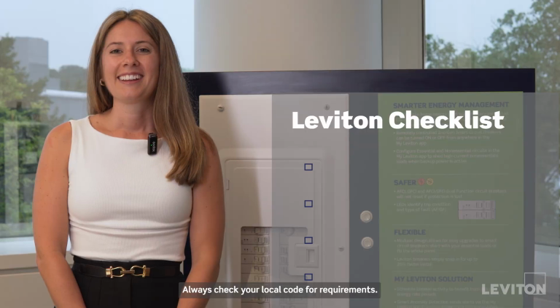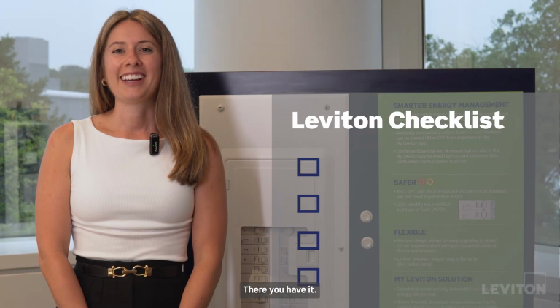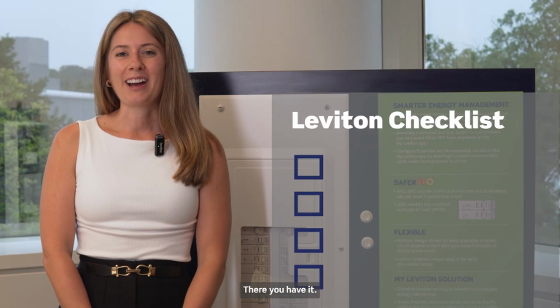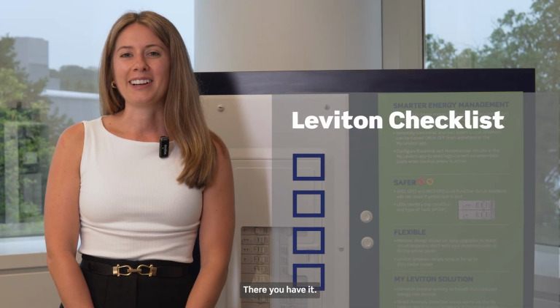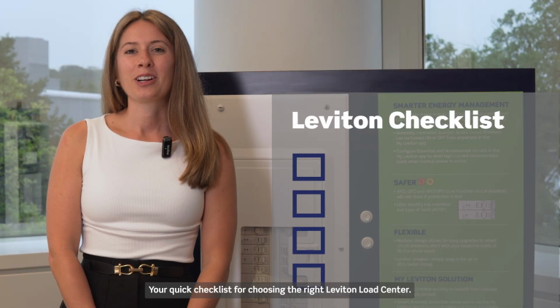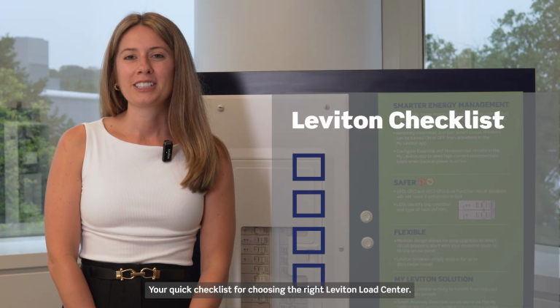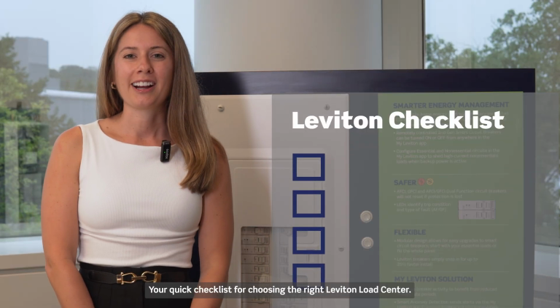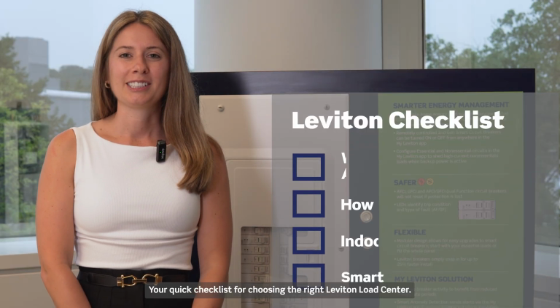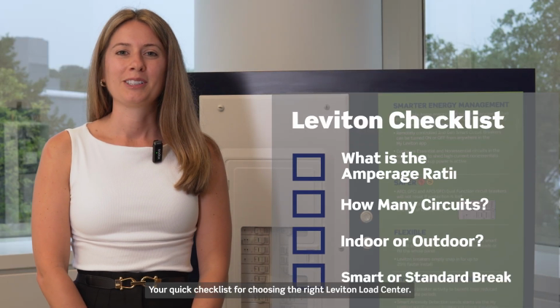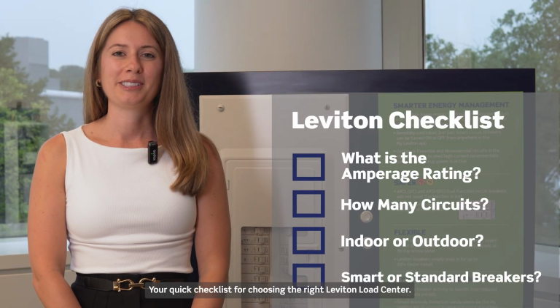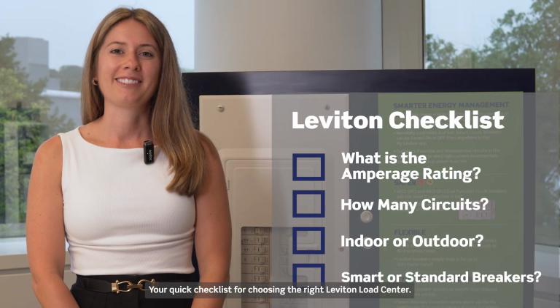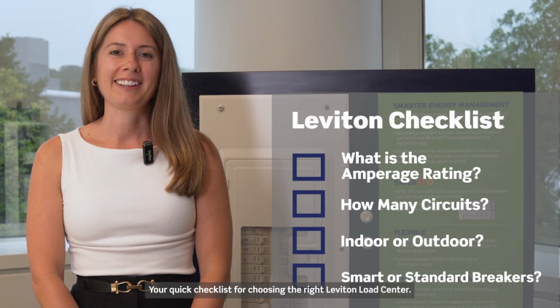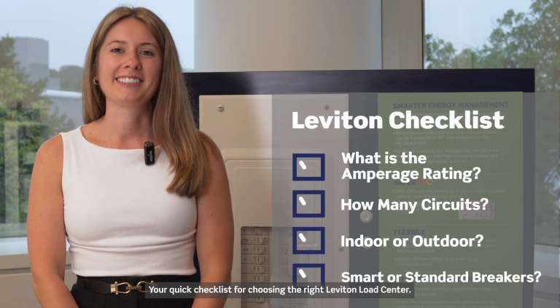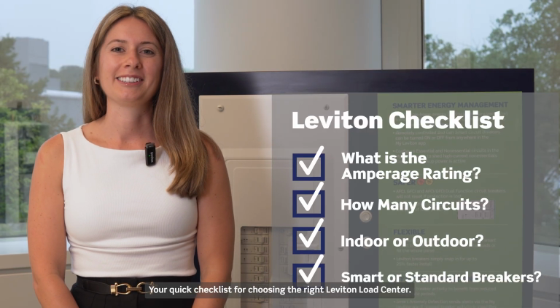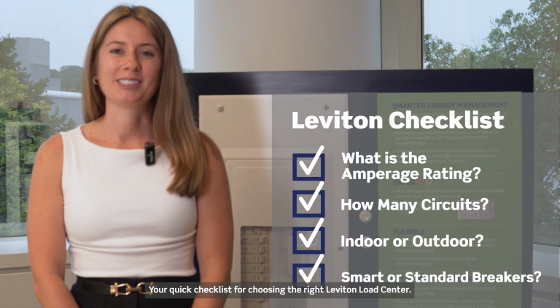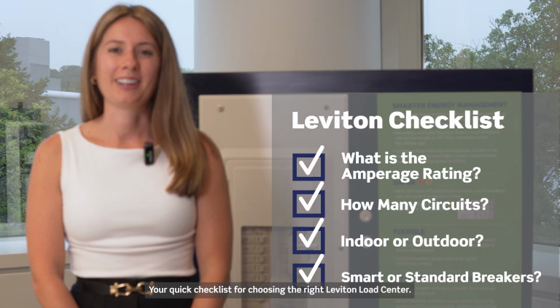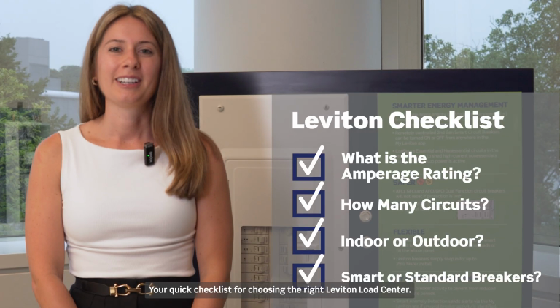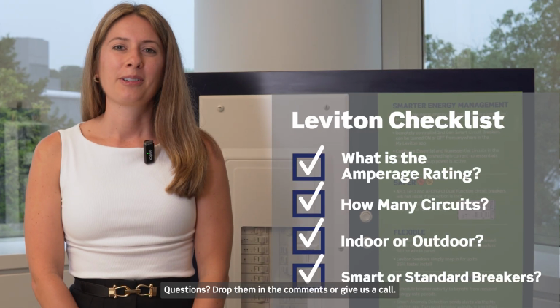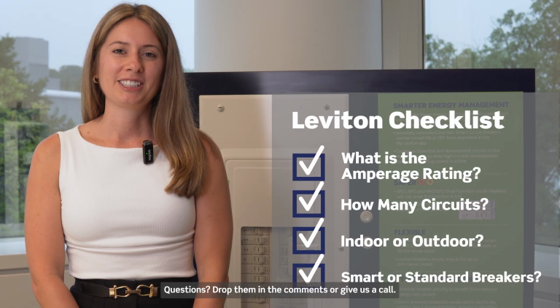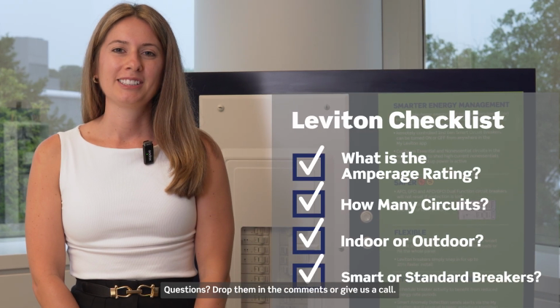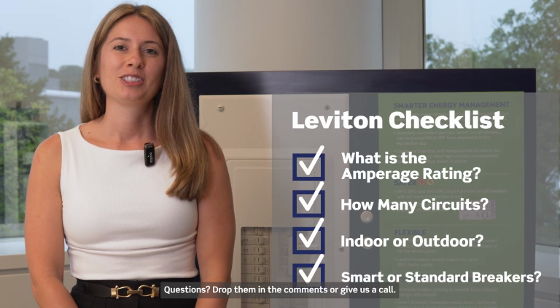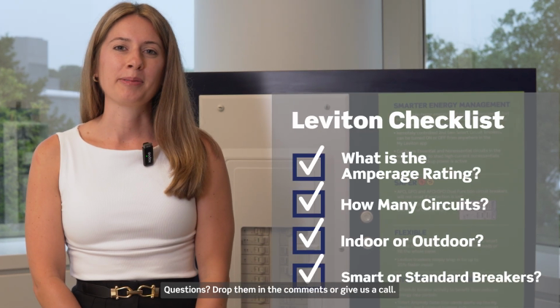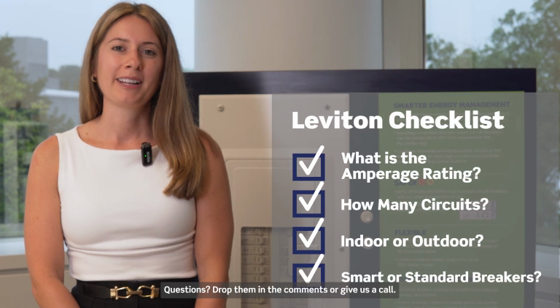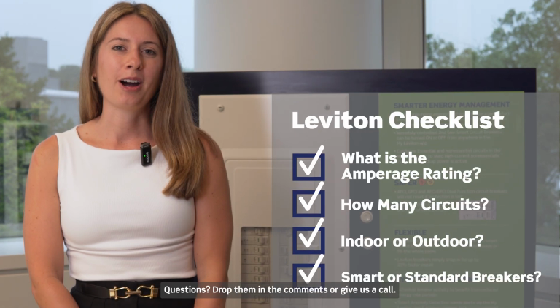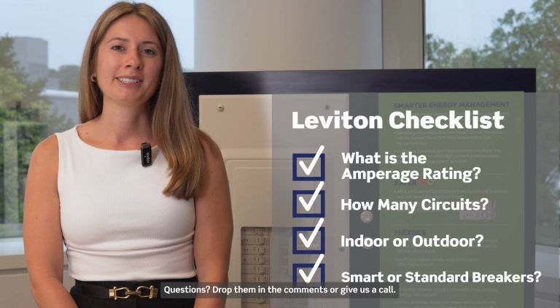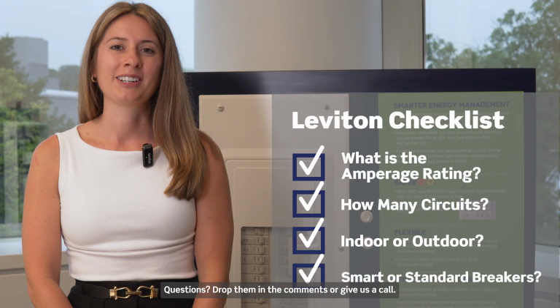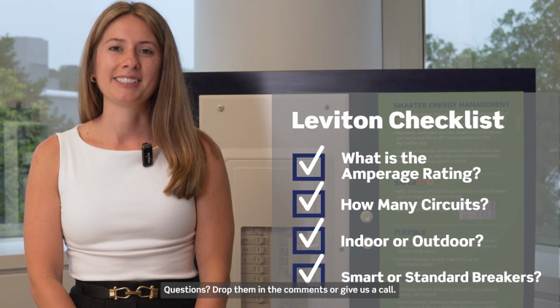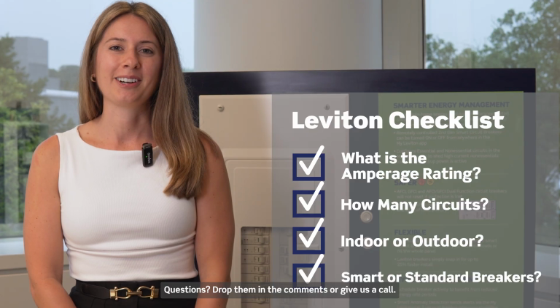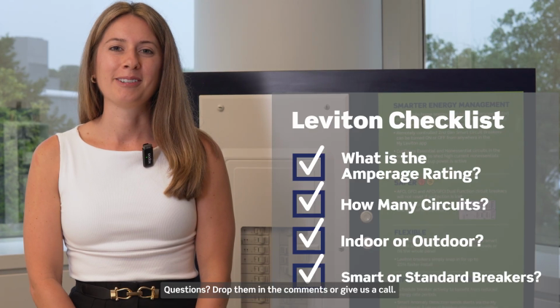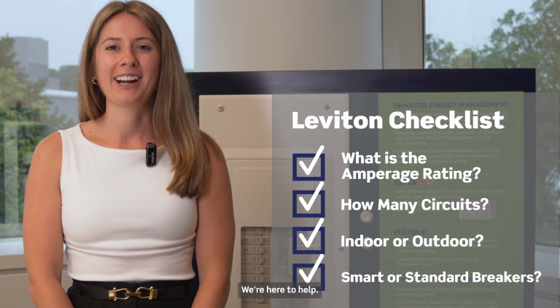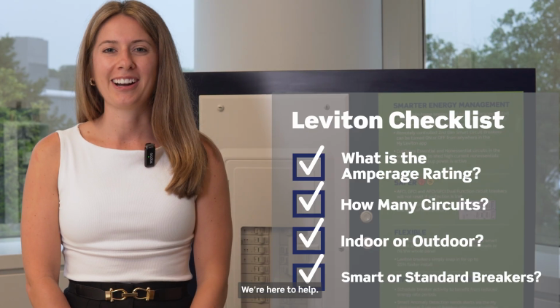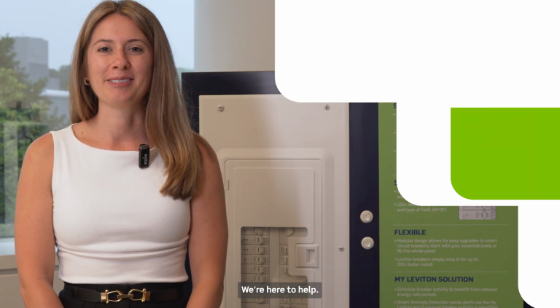There you have it — your quick checklist for choosing the right Leviton Load Center. Questions? Drop them in the comments or give us a call. We're here to help.